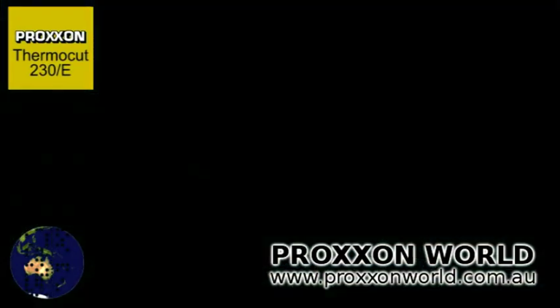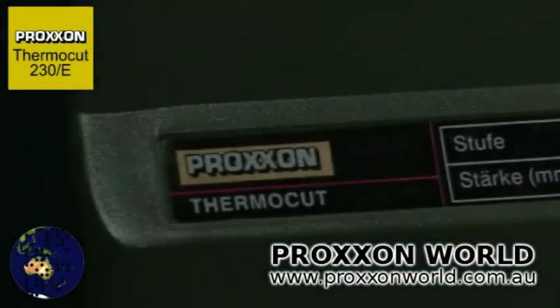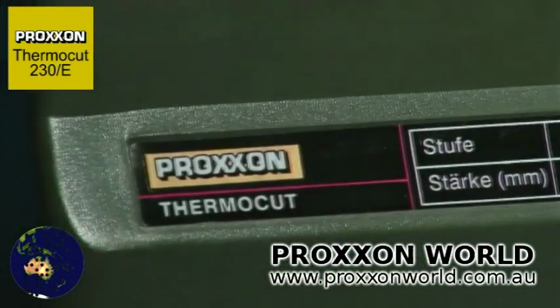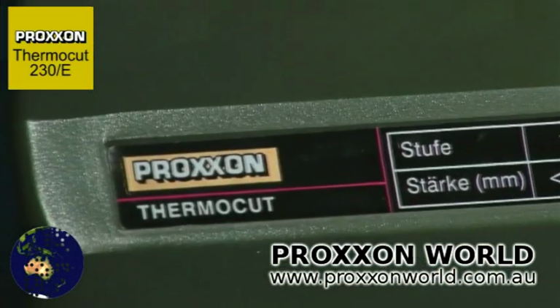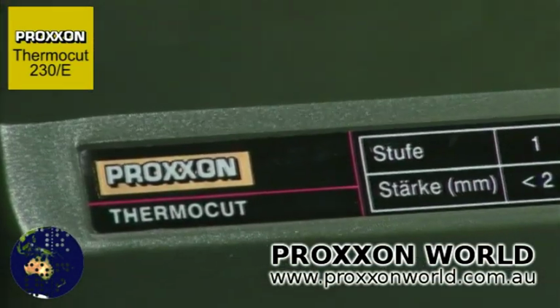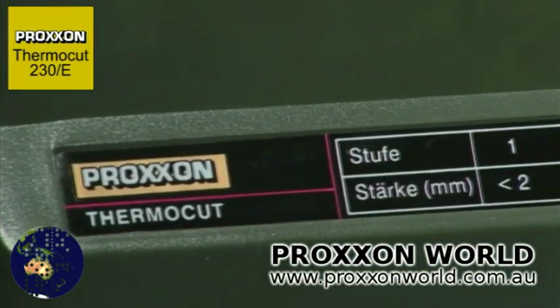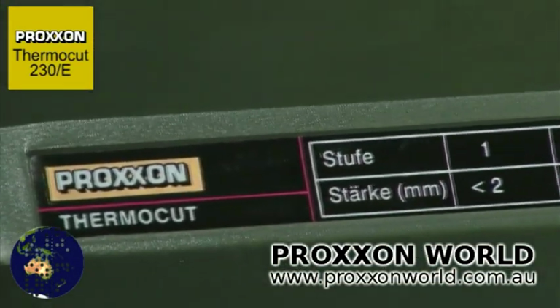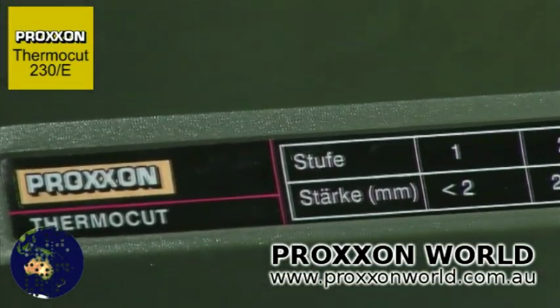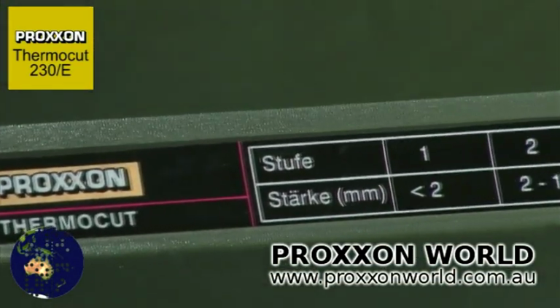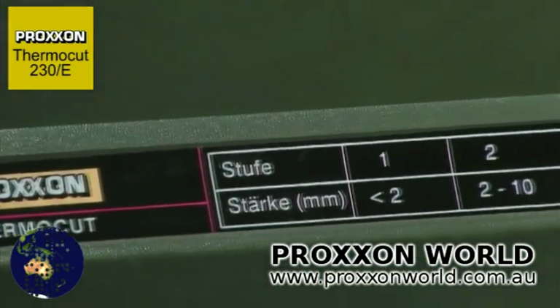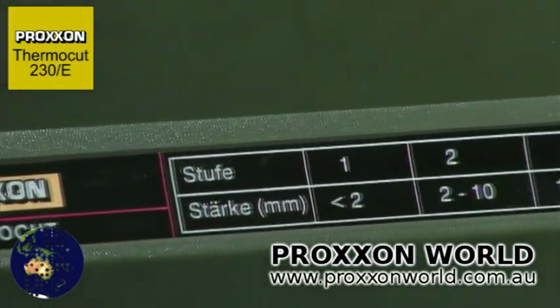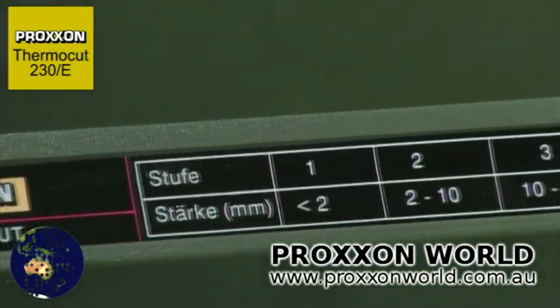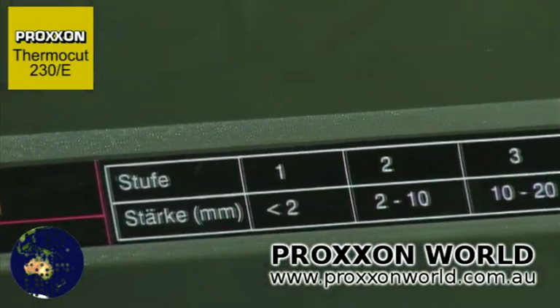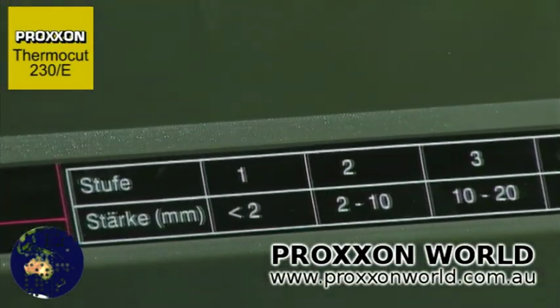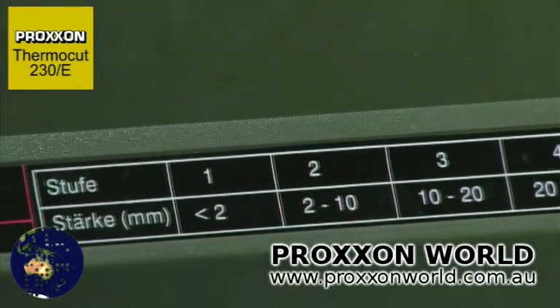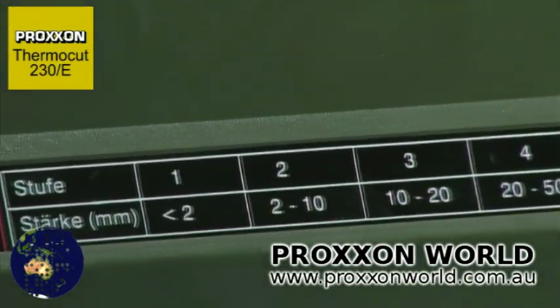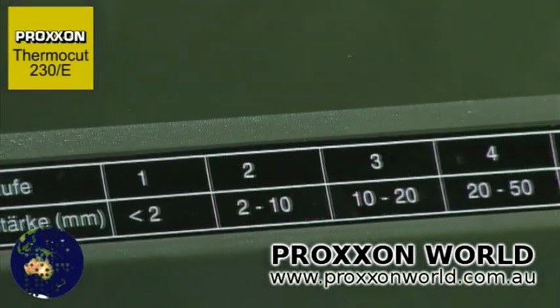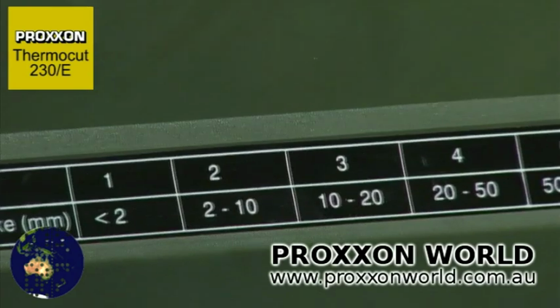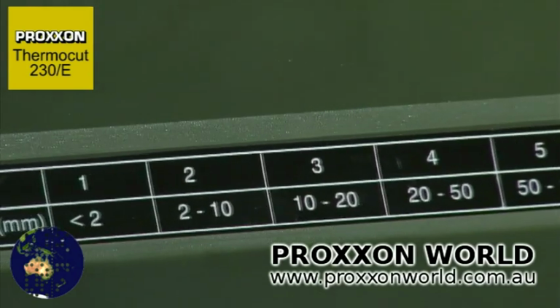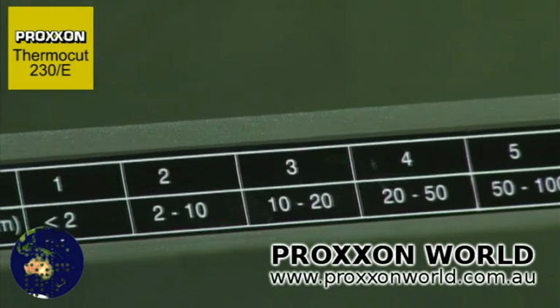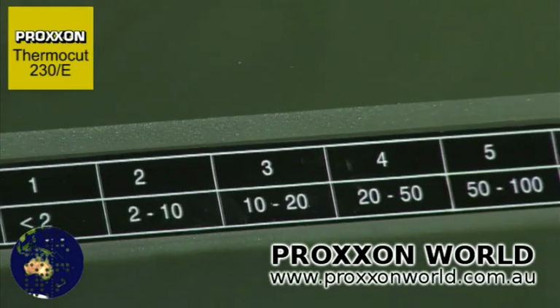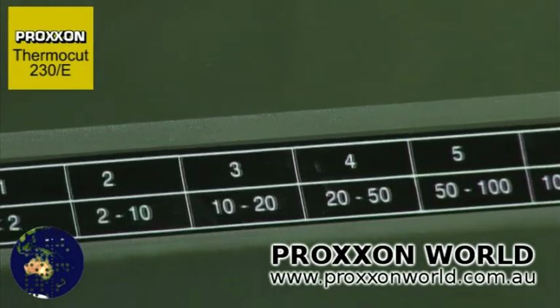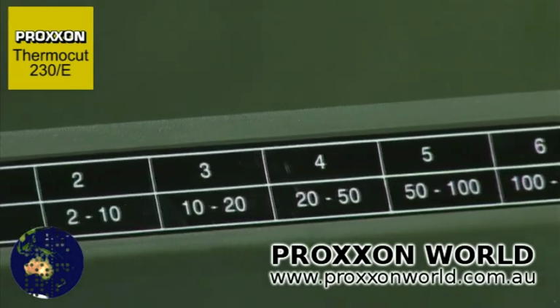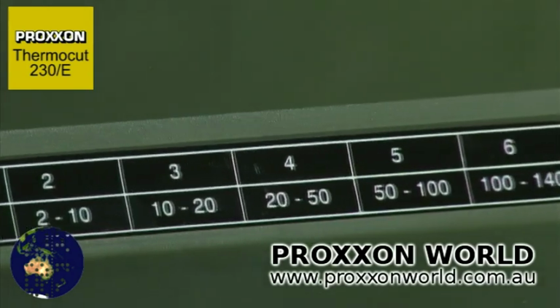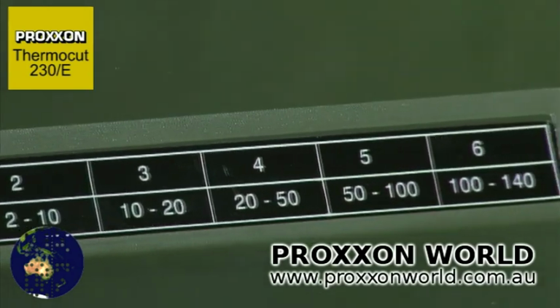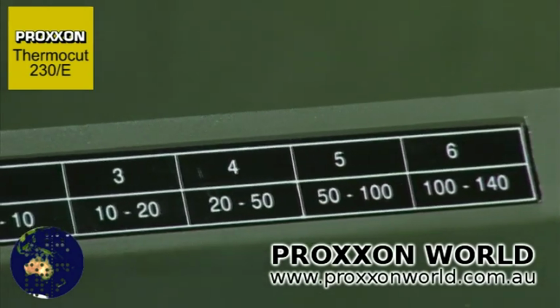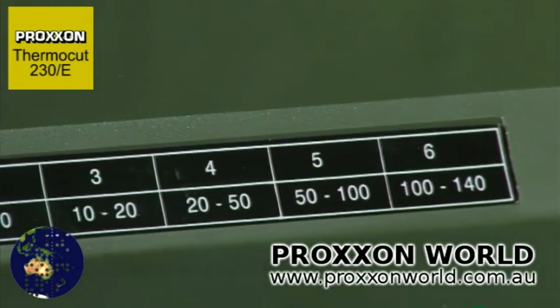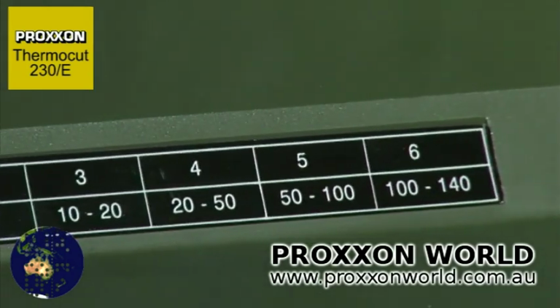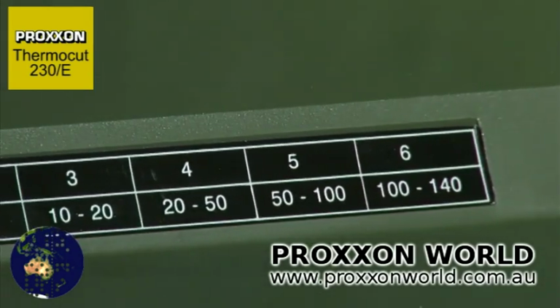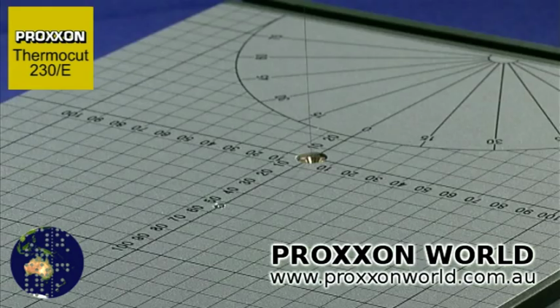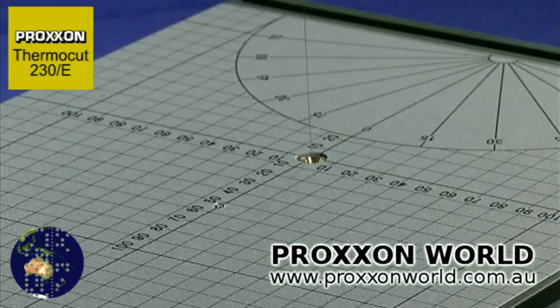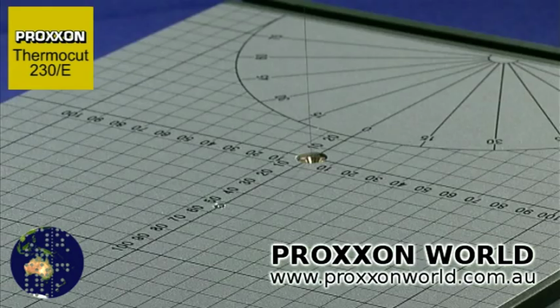The table on the front of the tool serves as an adjusting aid for the cutting wire temperature and varies according to the material thickness.